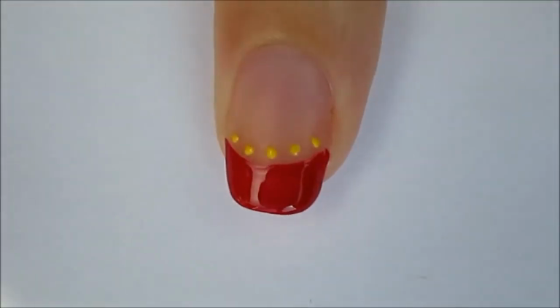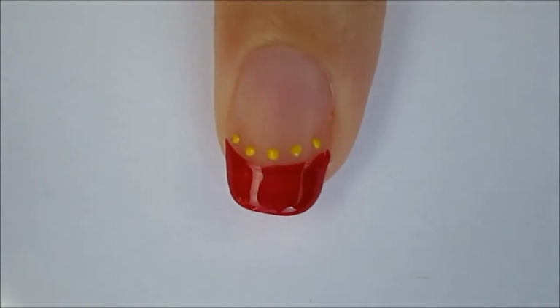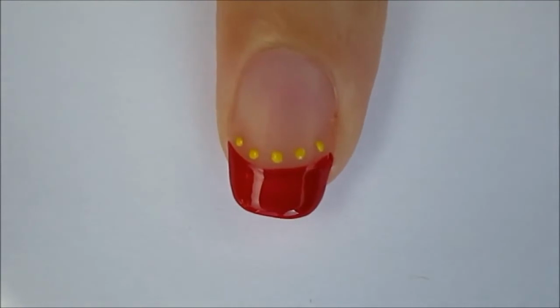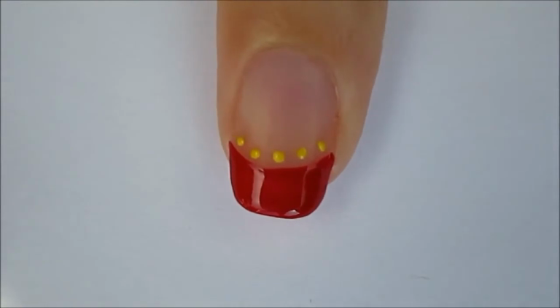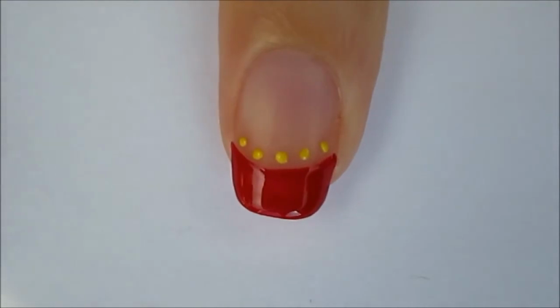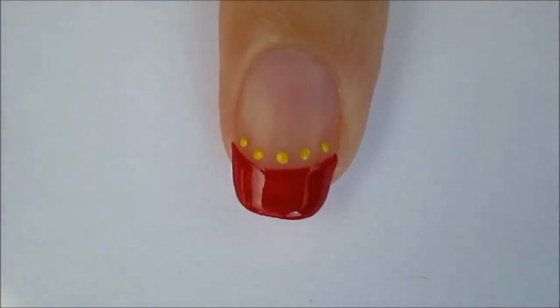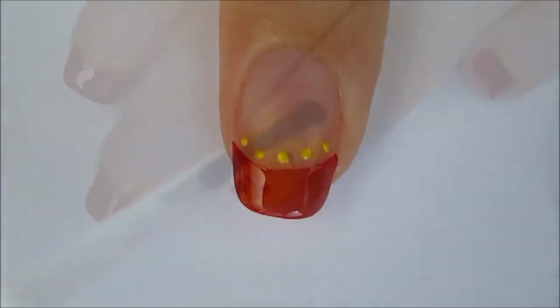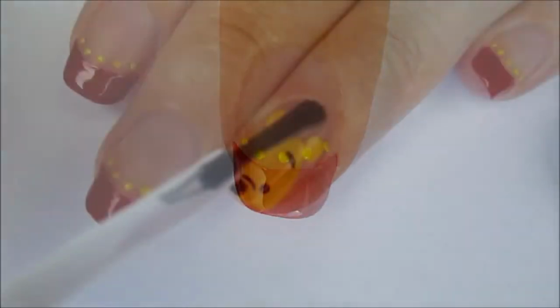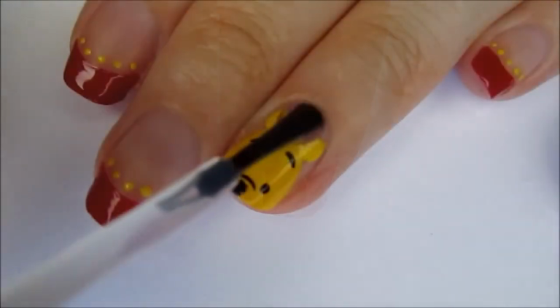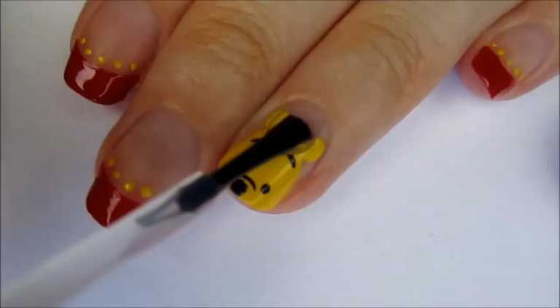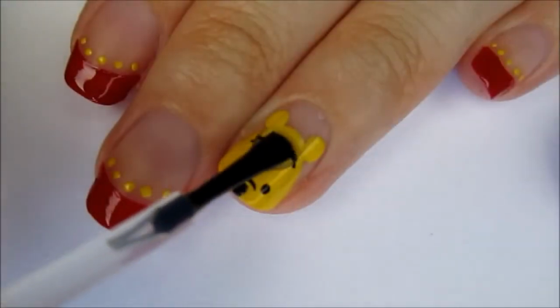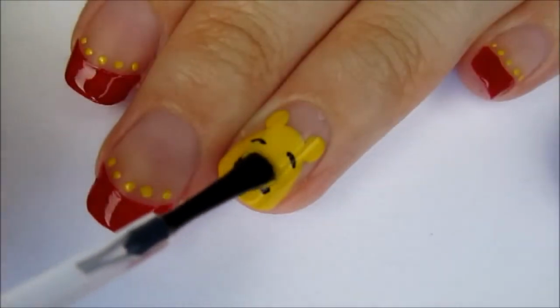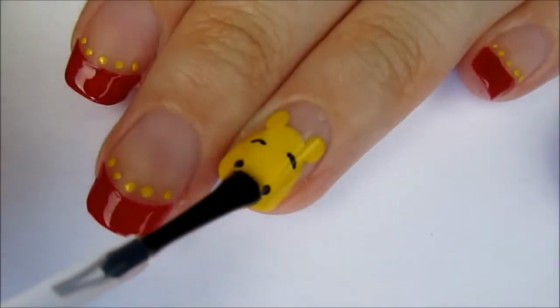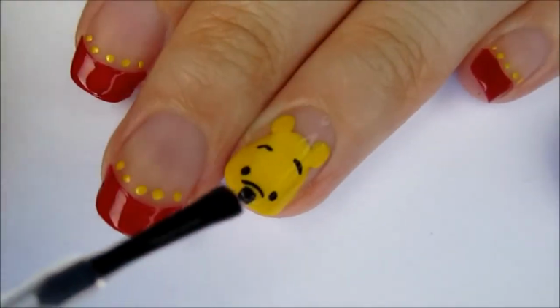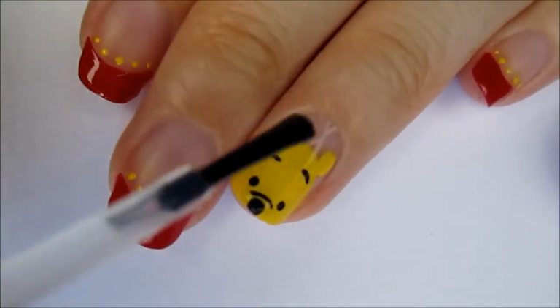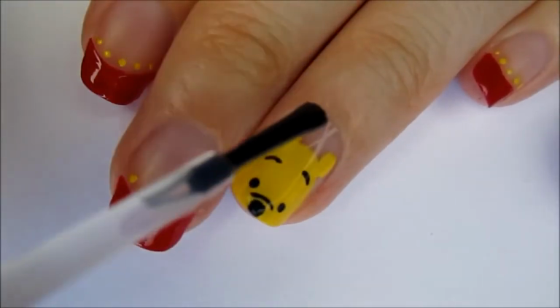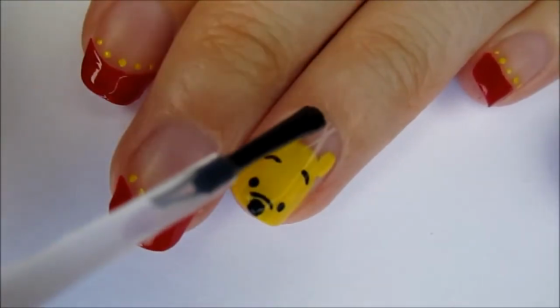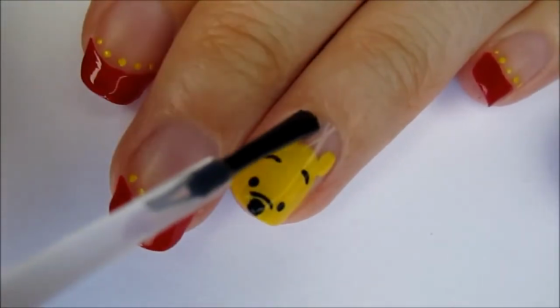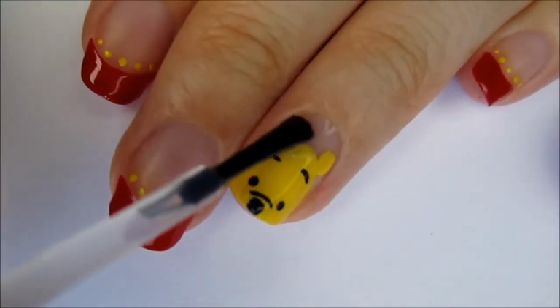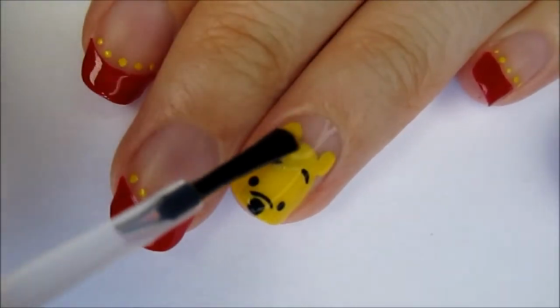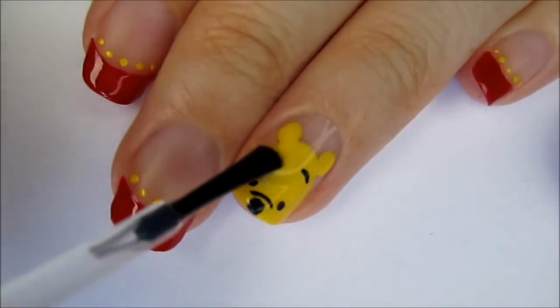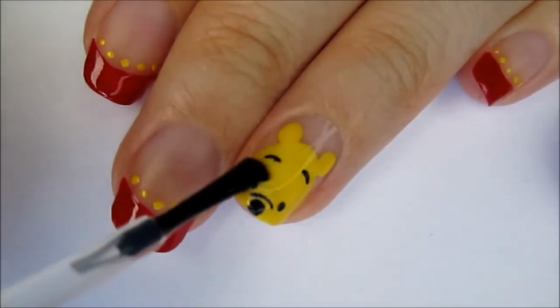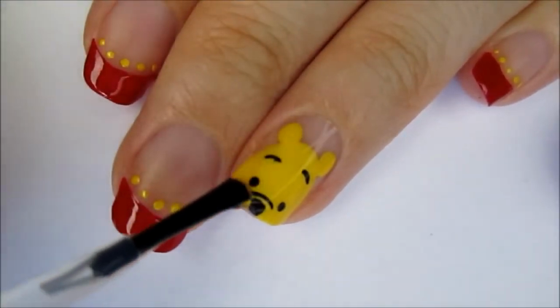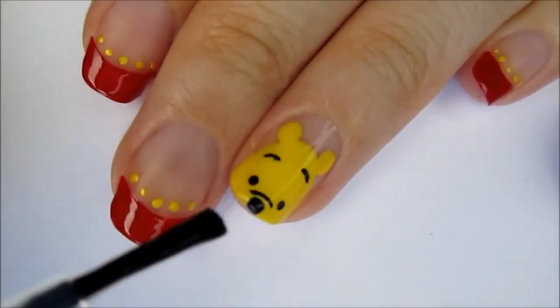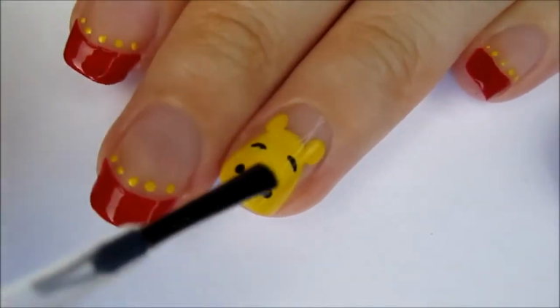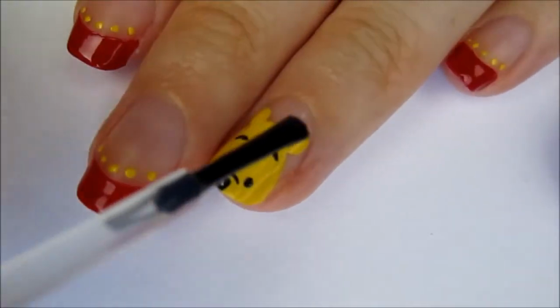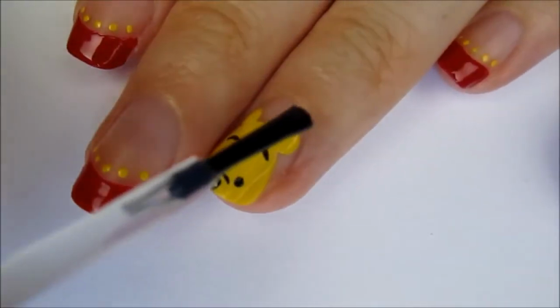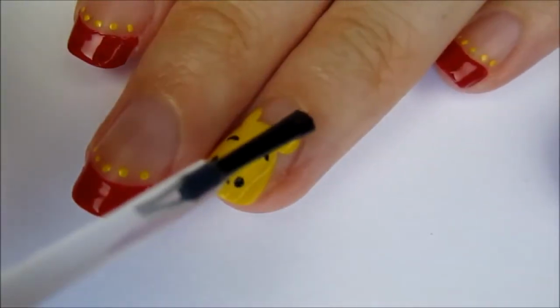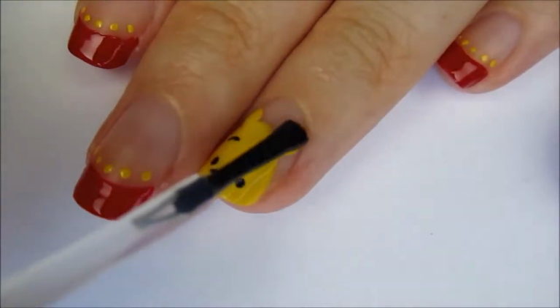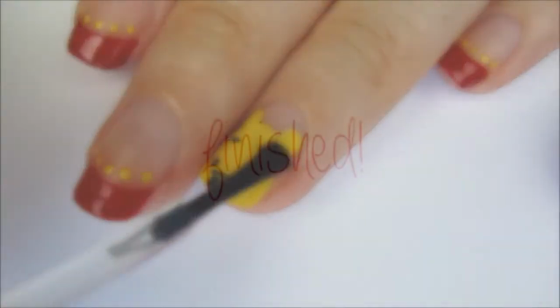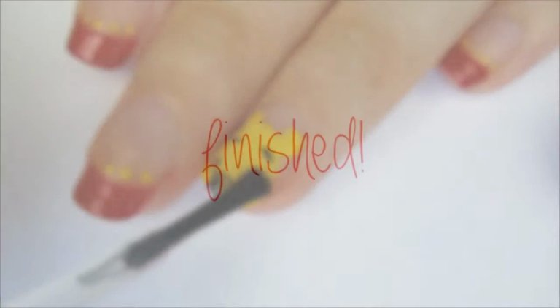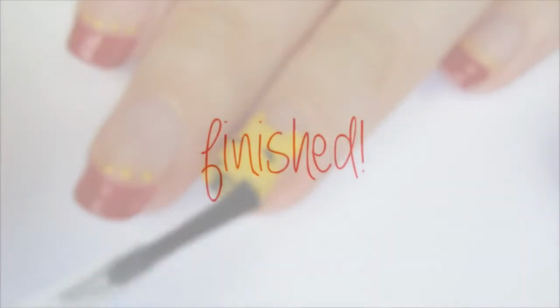Finish off all of your nails with a fast drying top coat to seal in your design and add a beautiful shine.